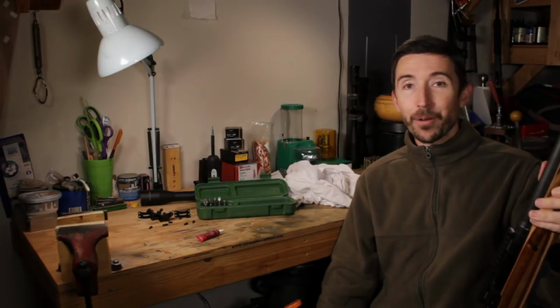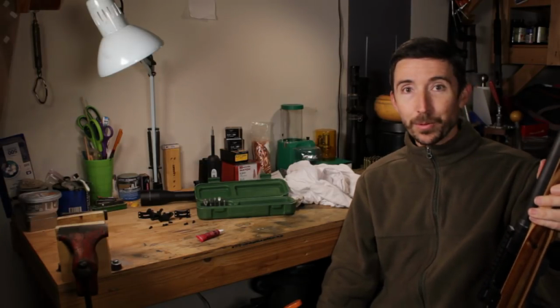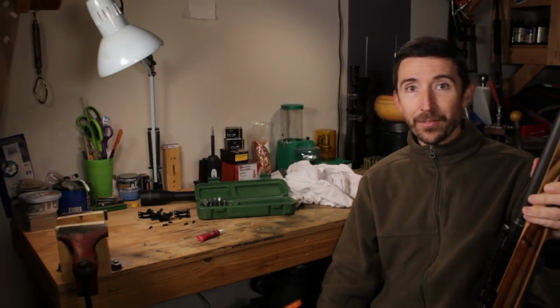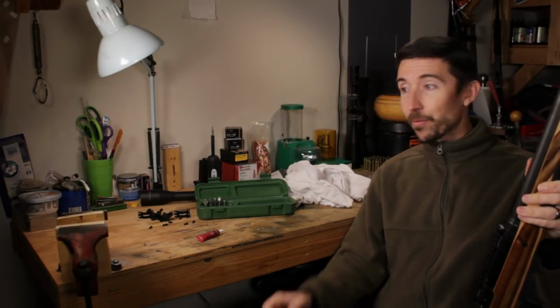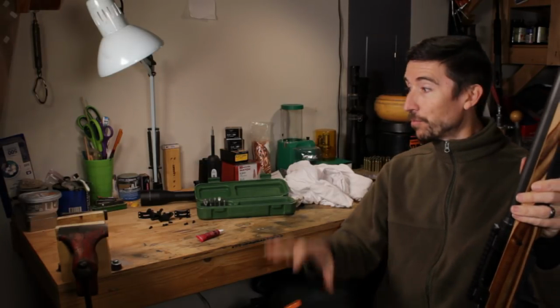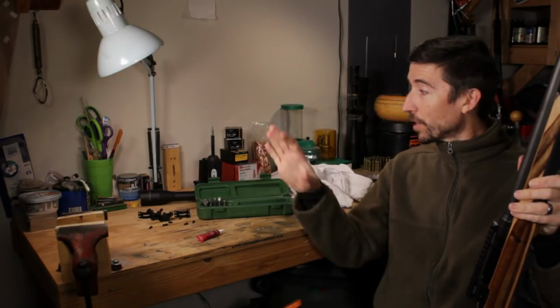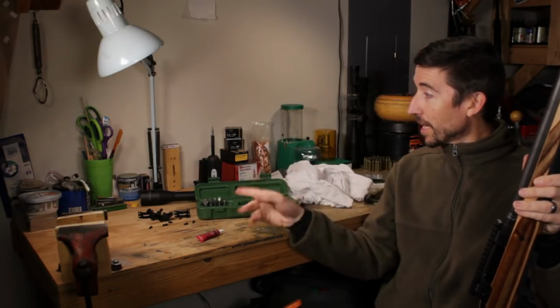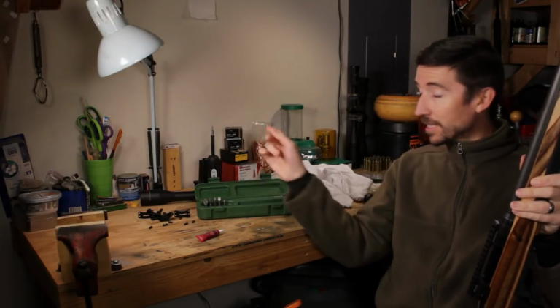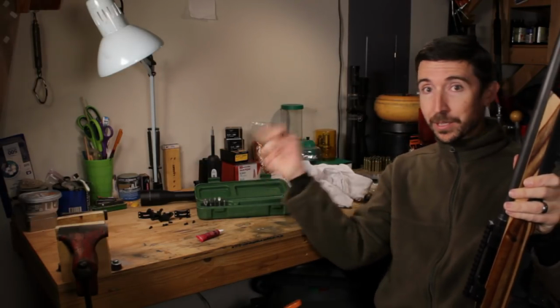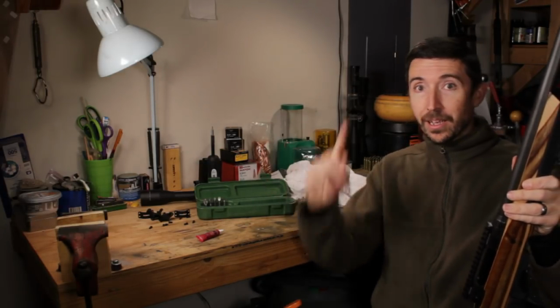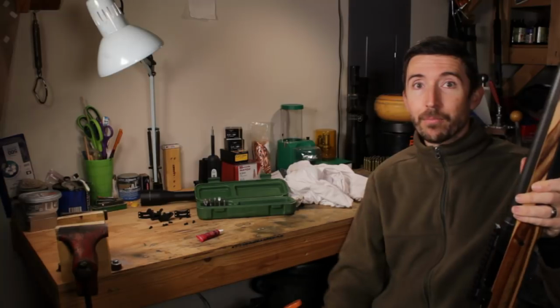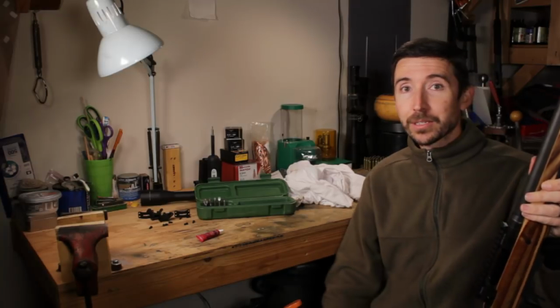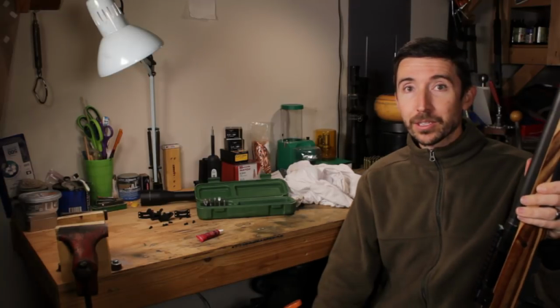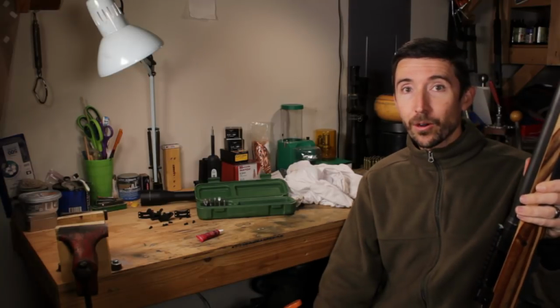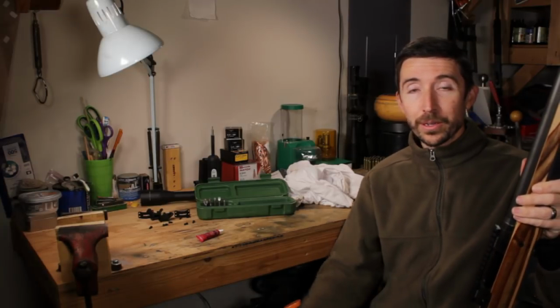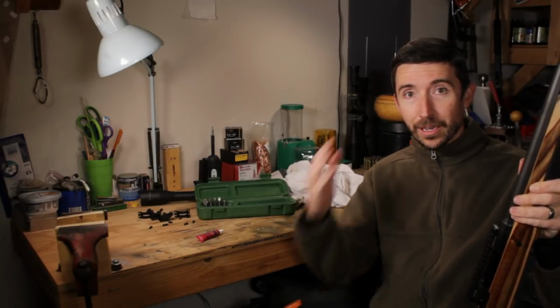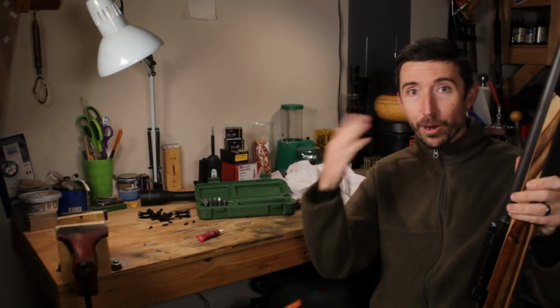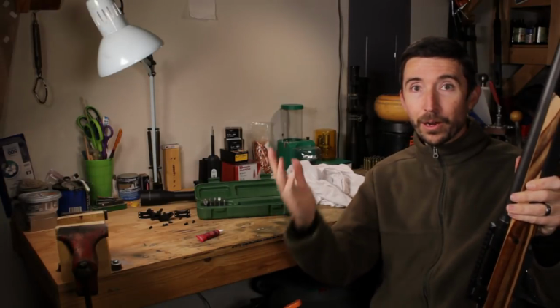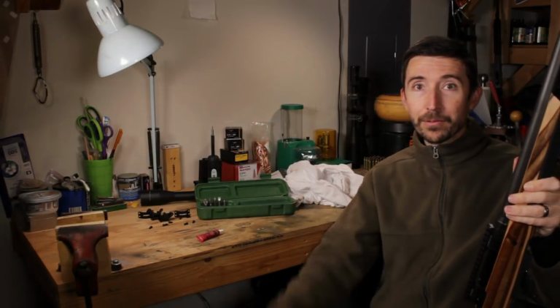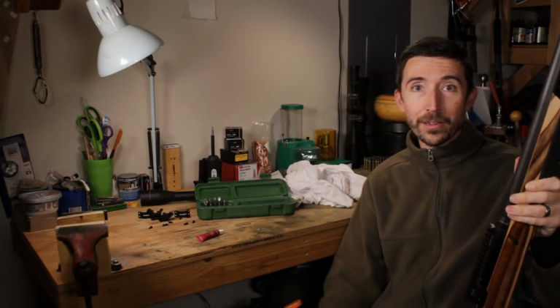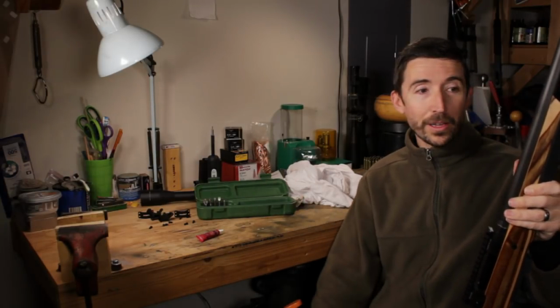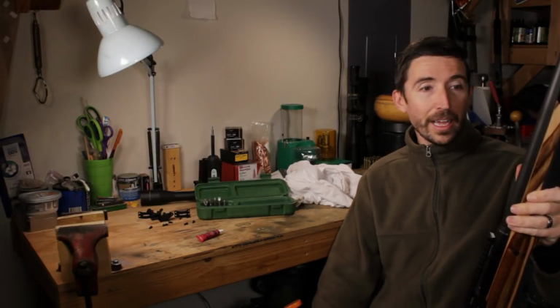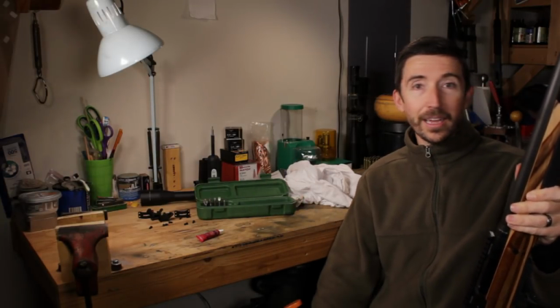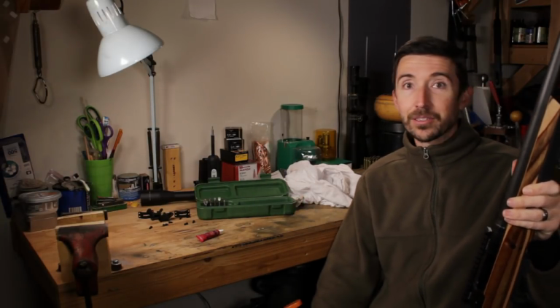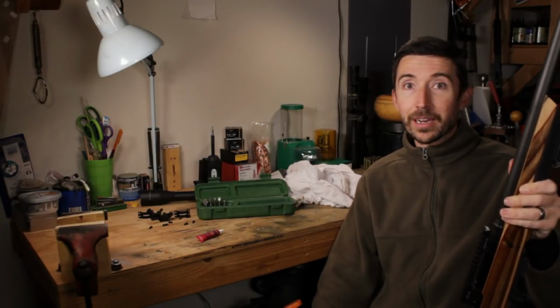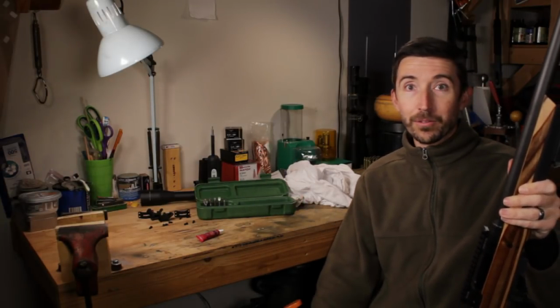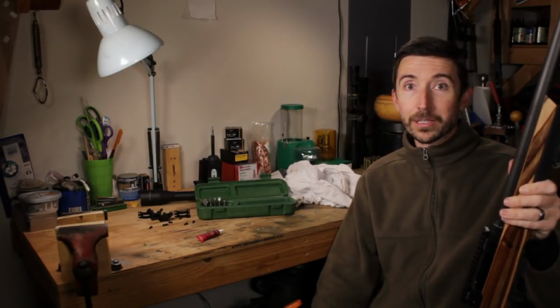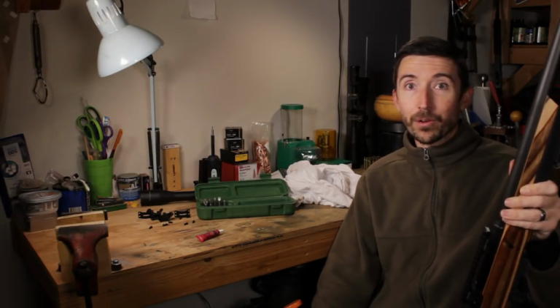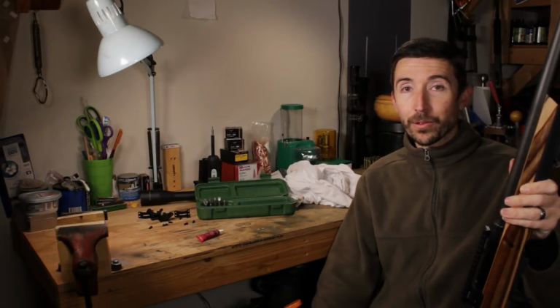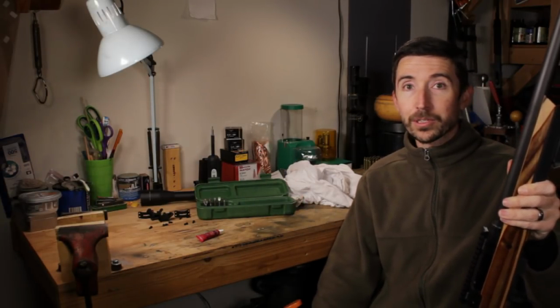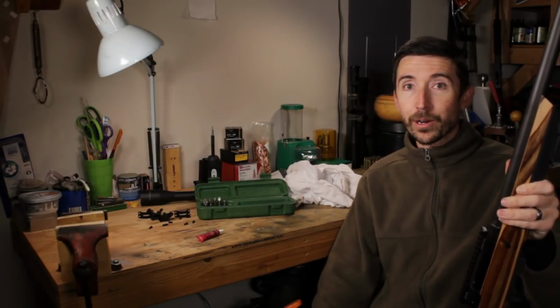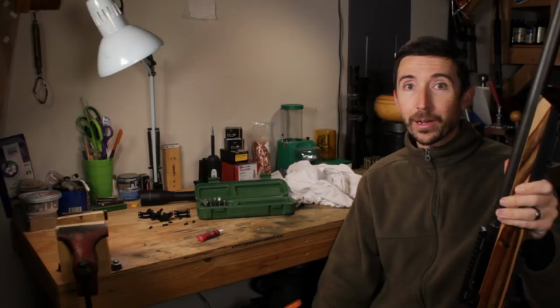Once we have that, we can move on to the next steps: mounting the scope, getting proper eye relief, and just getting the rest of the rifle all squared away.